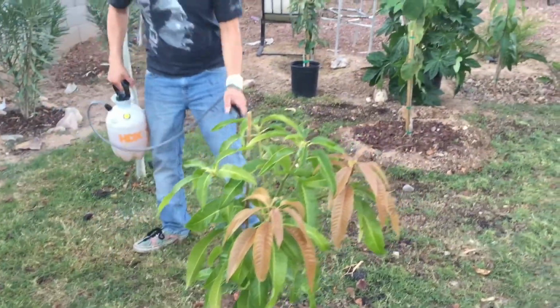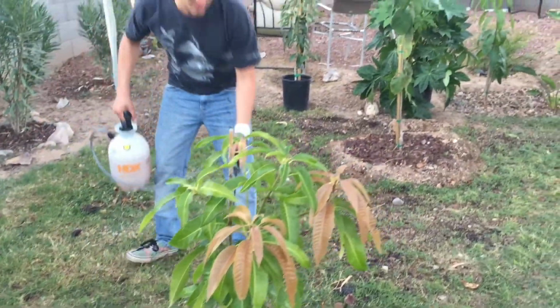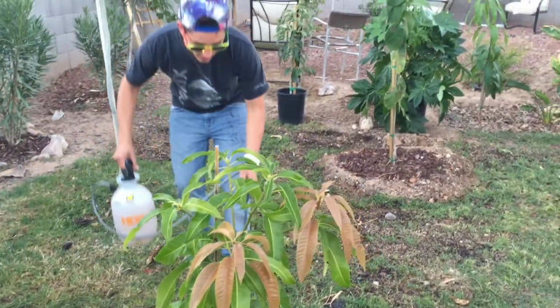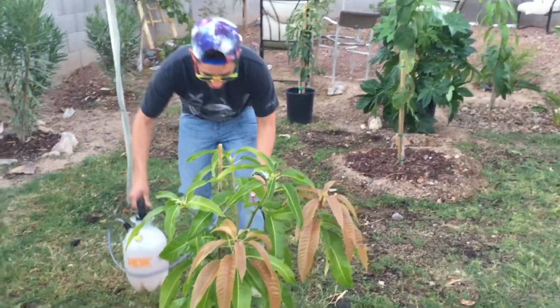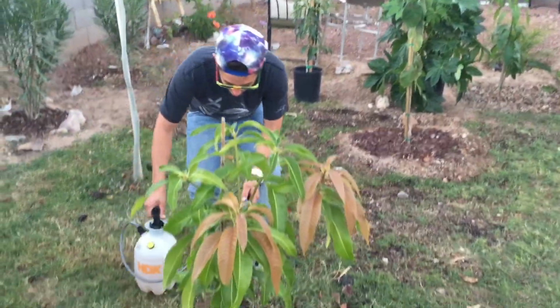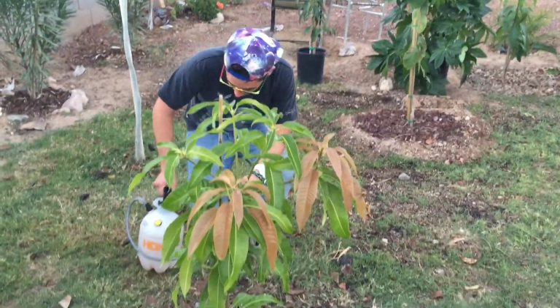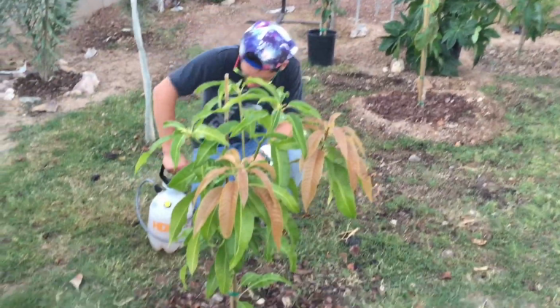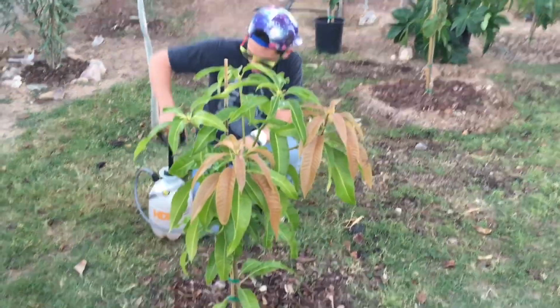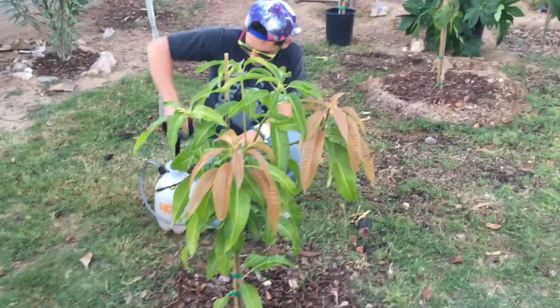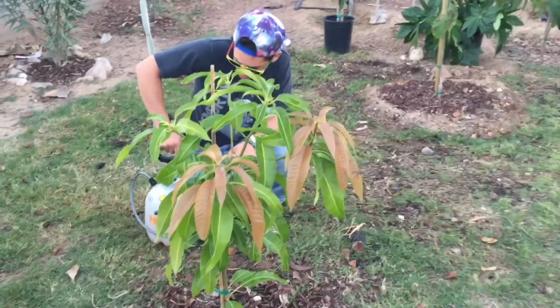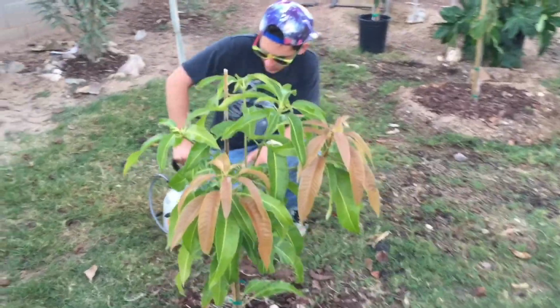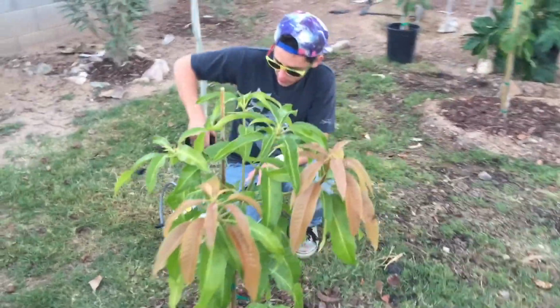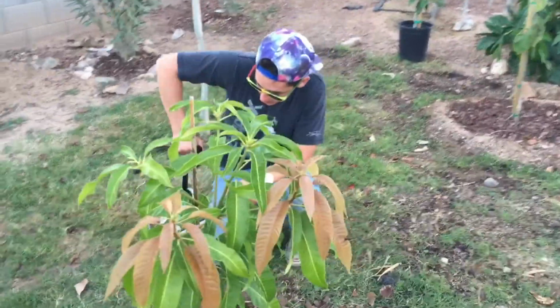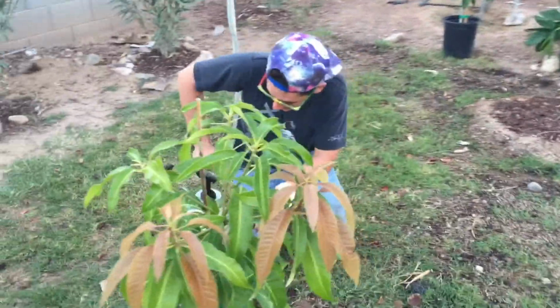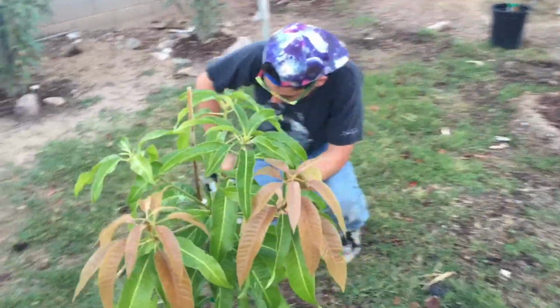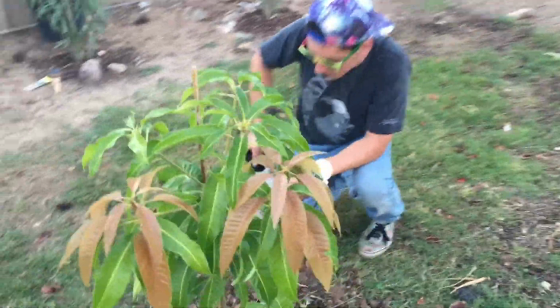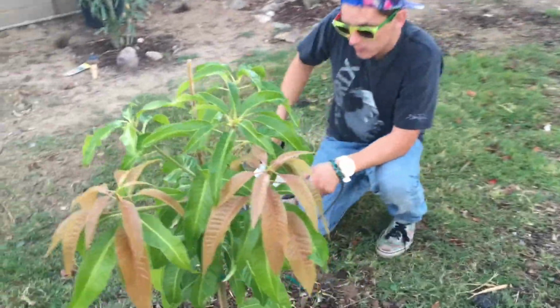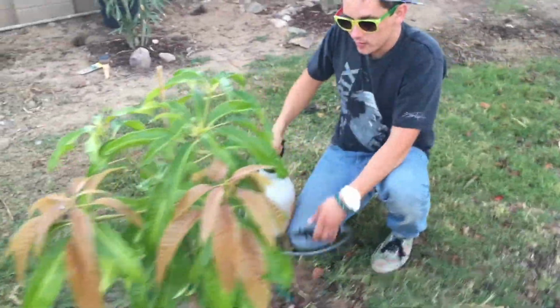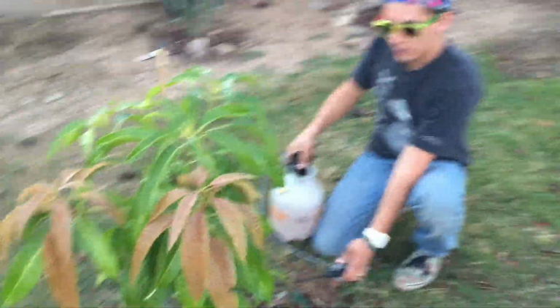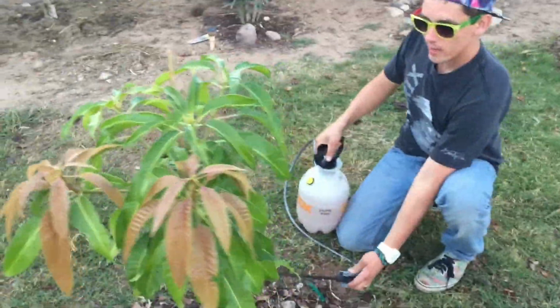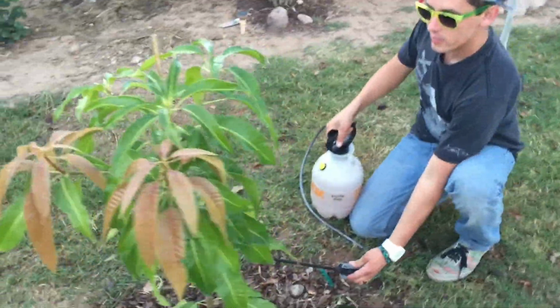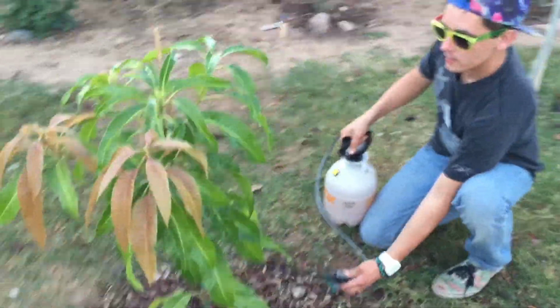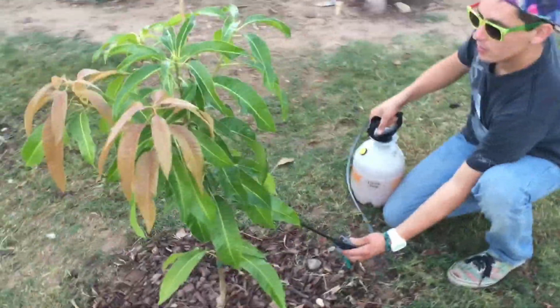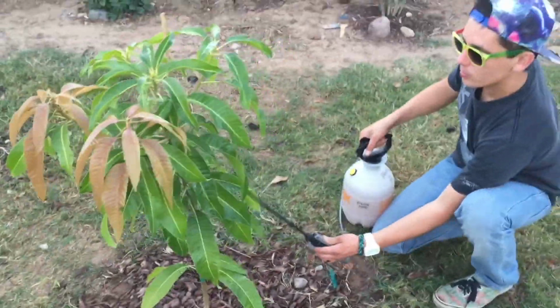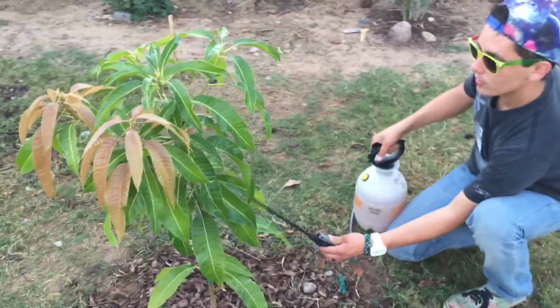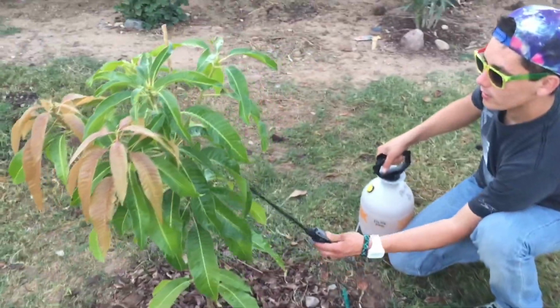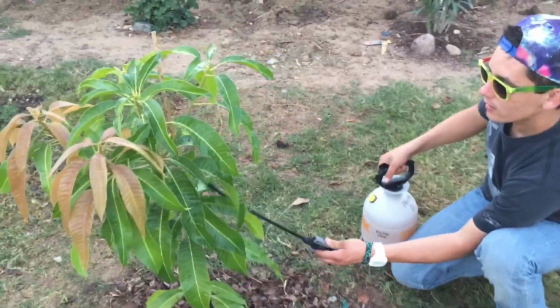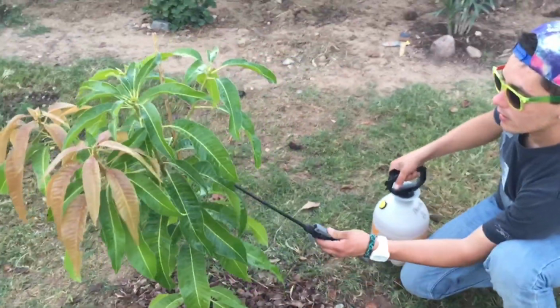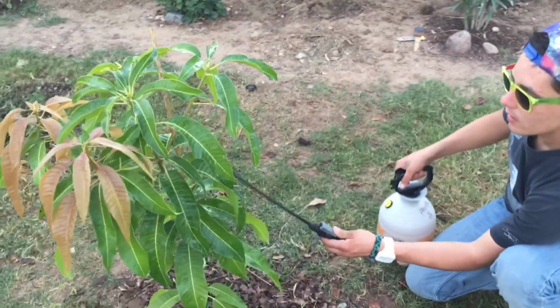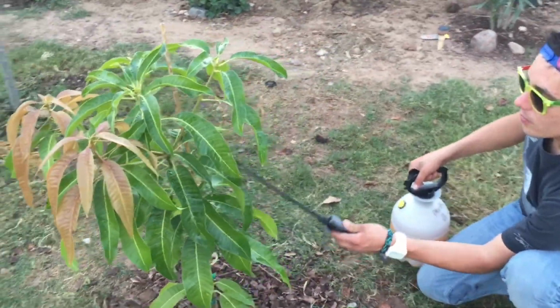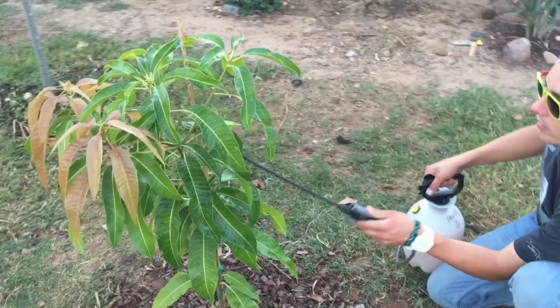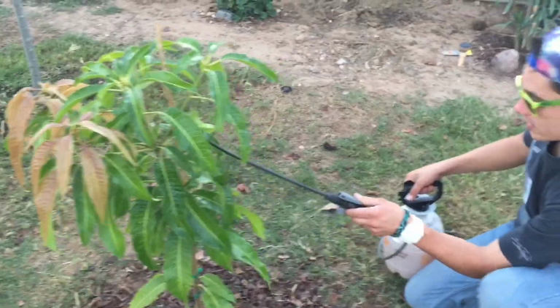You definitely gotta make sure that you get underneath the leaves as well. From my understanding, that's the most important part of it.